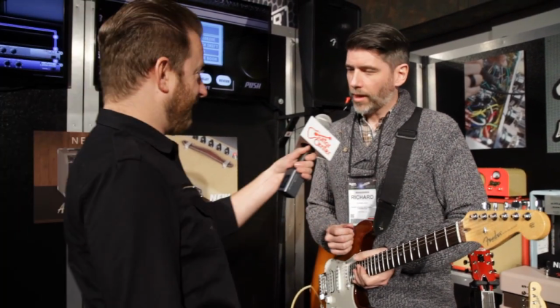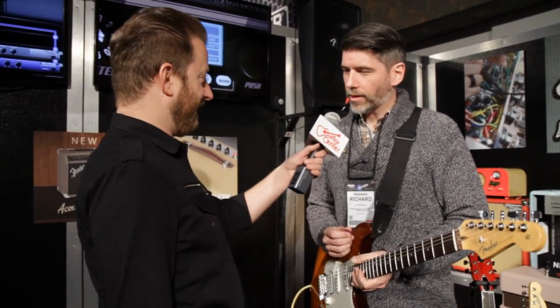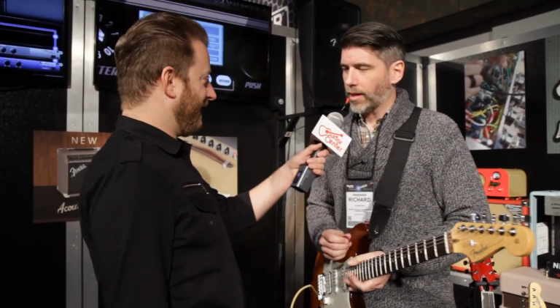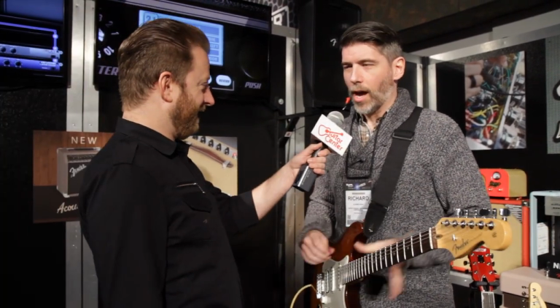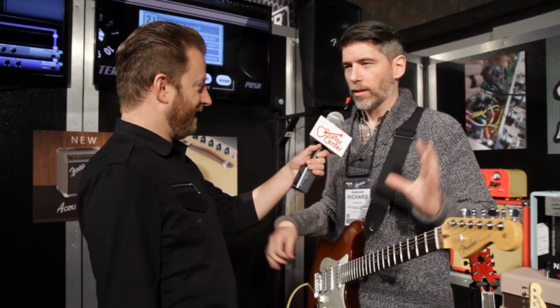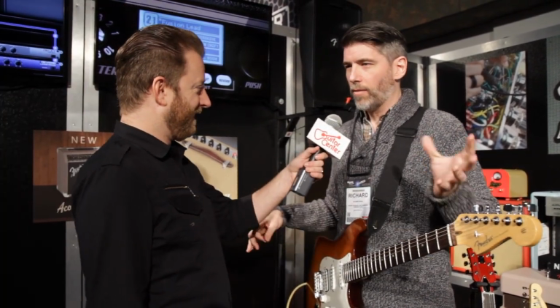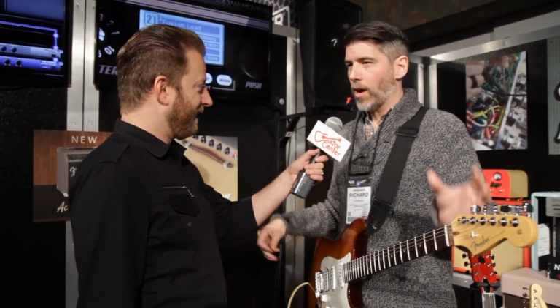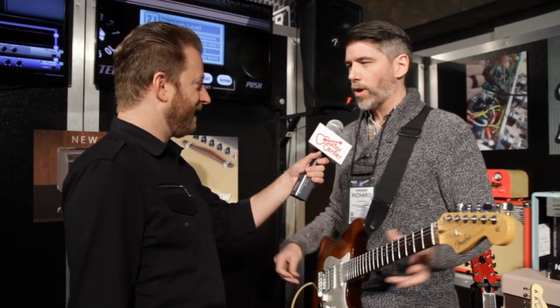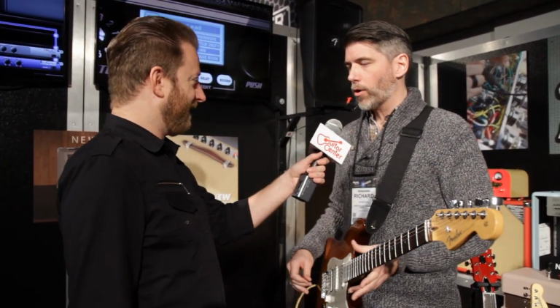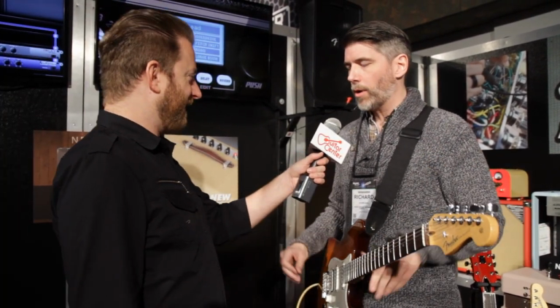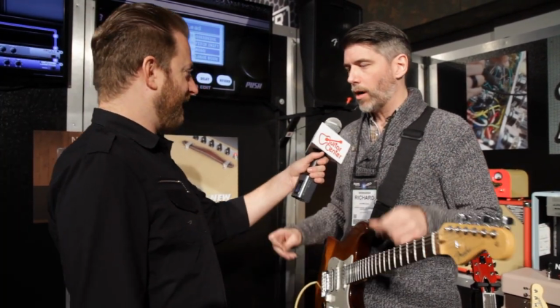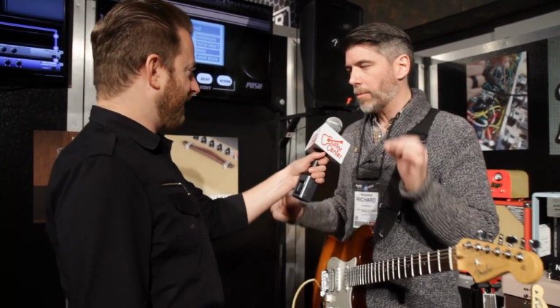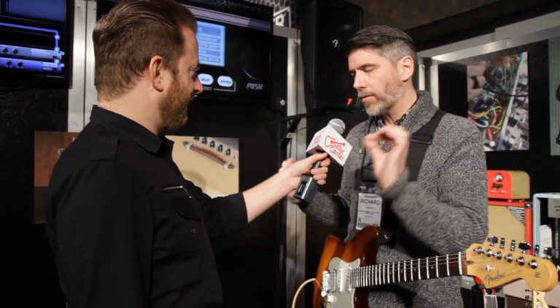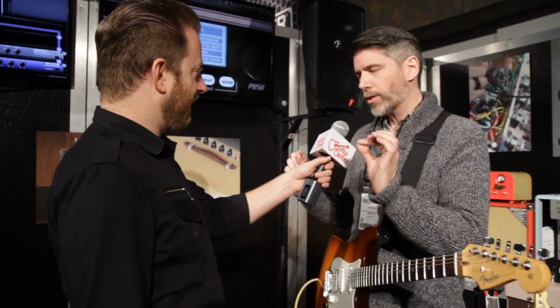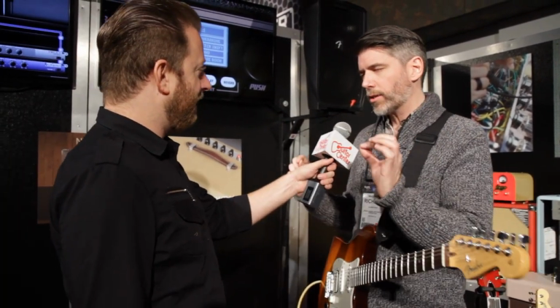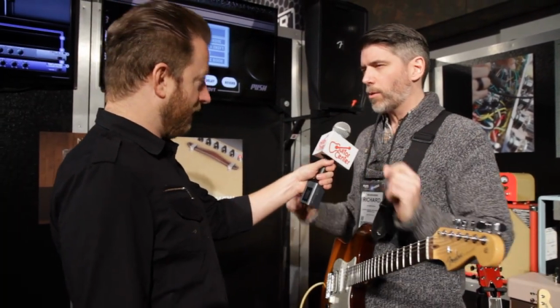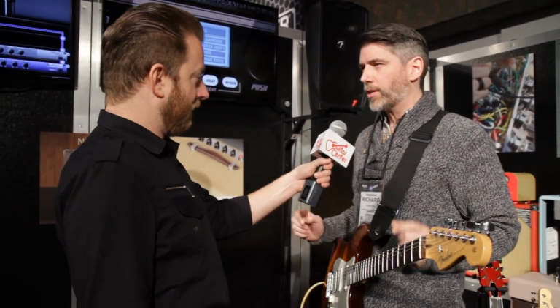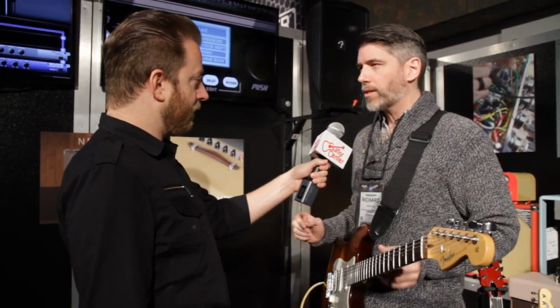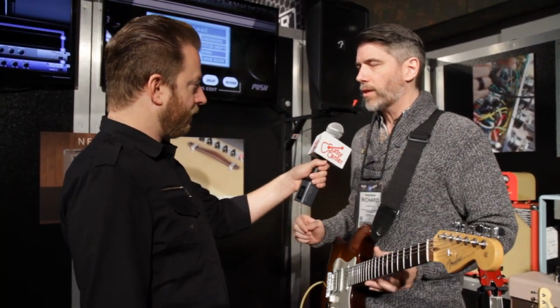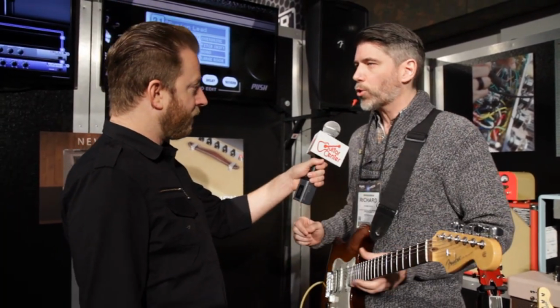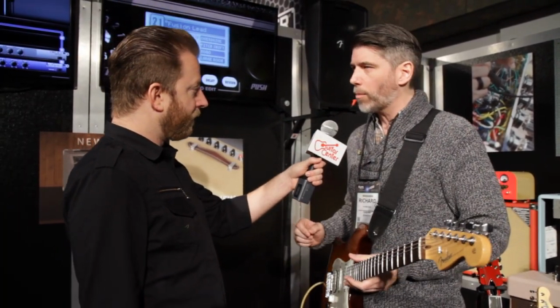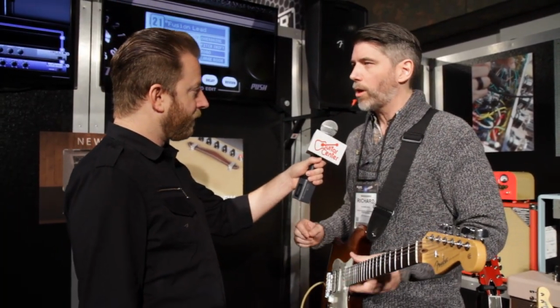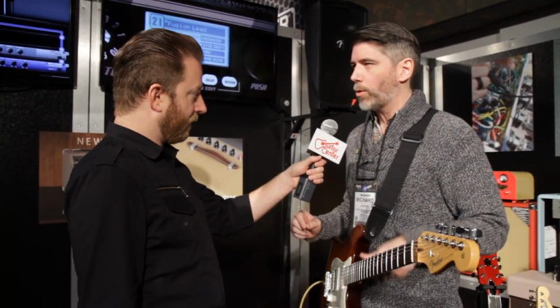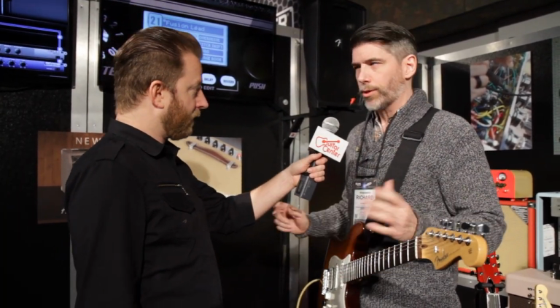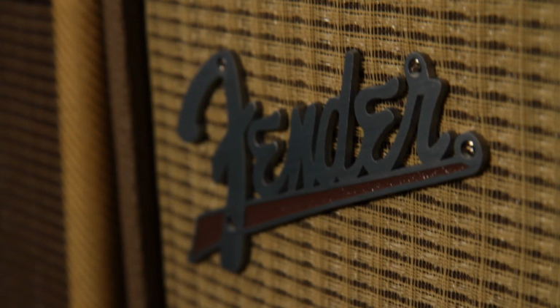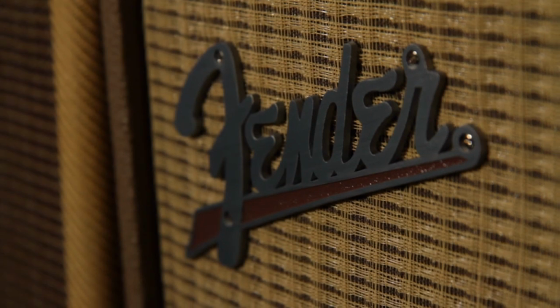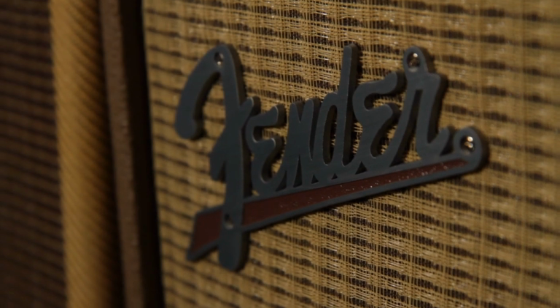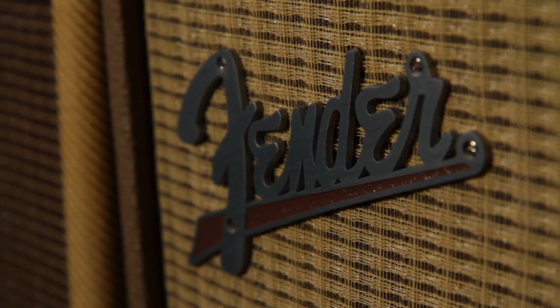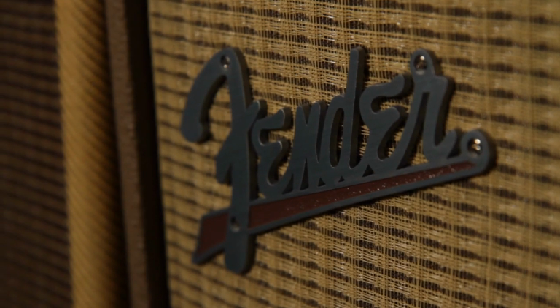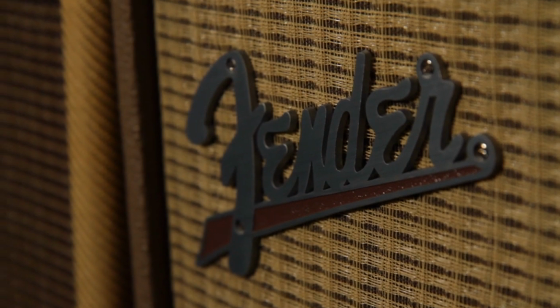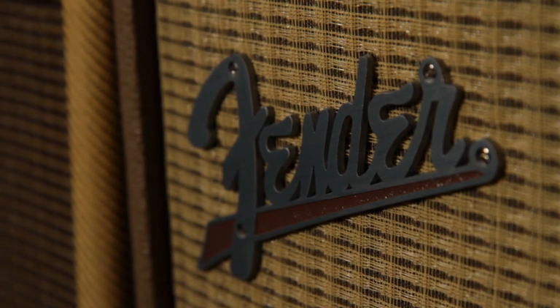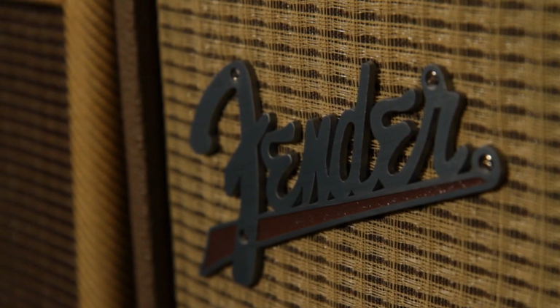Love that reverb. Let me give you just a small taste of the tremolo, which is also amazing sounding.